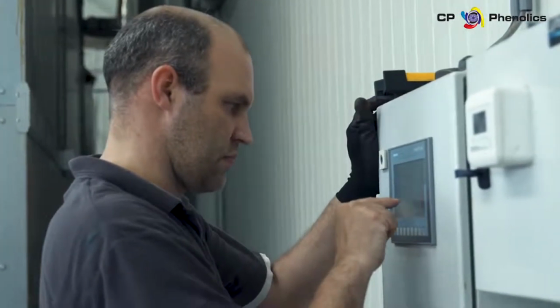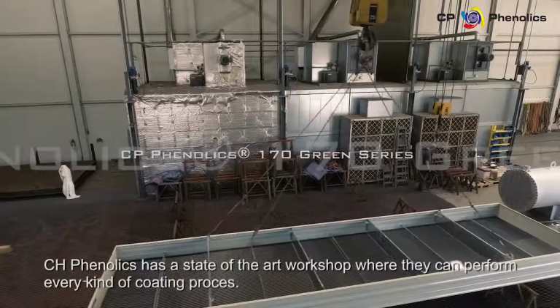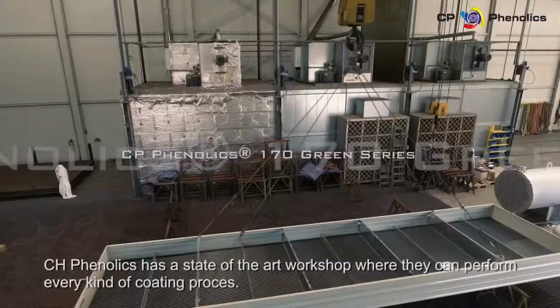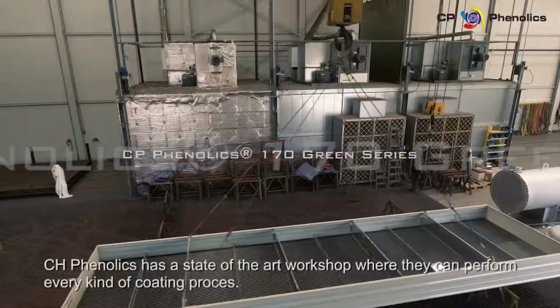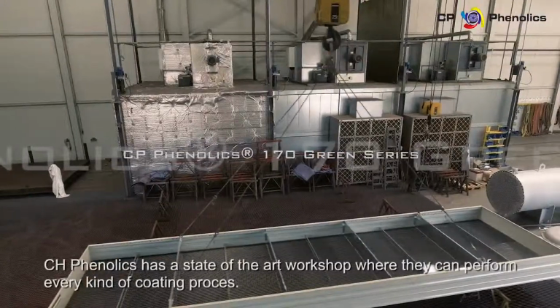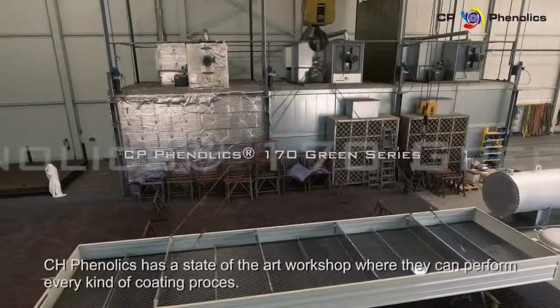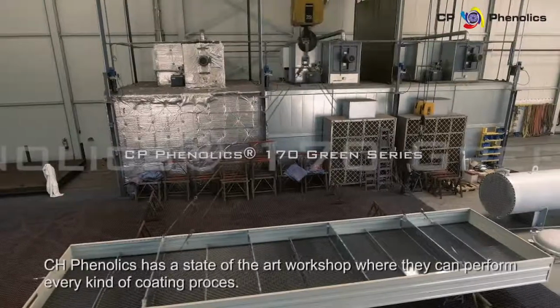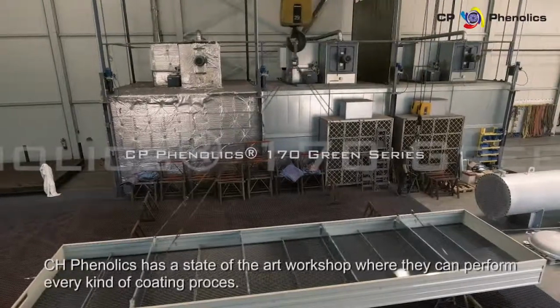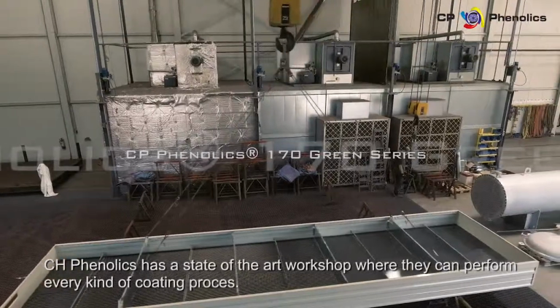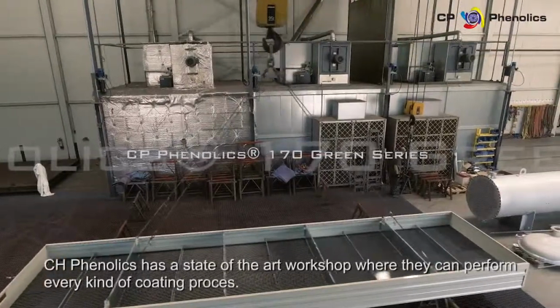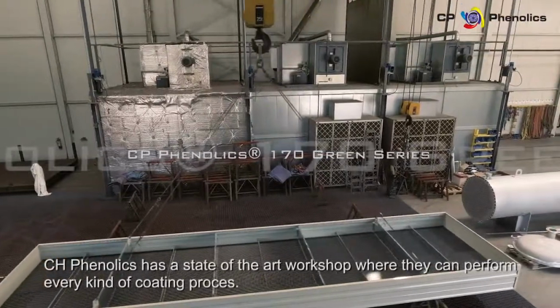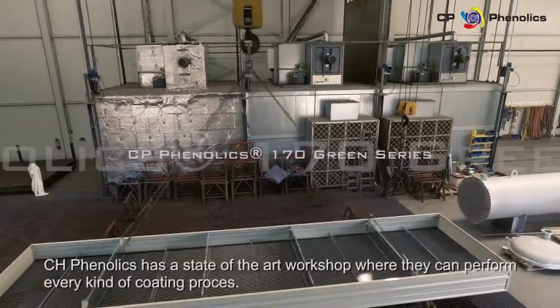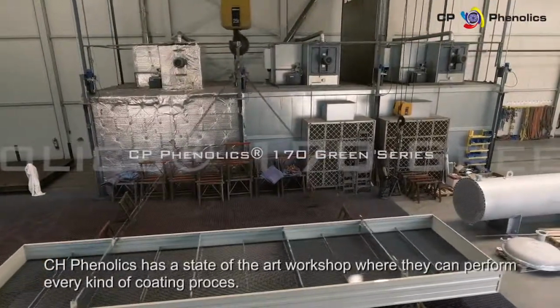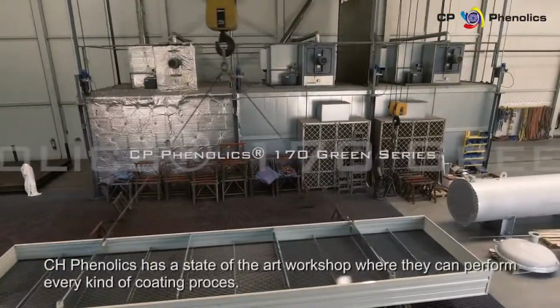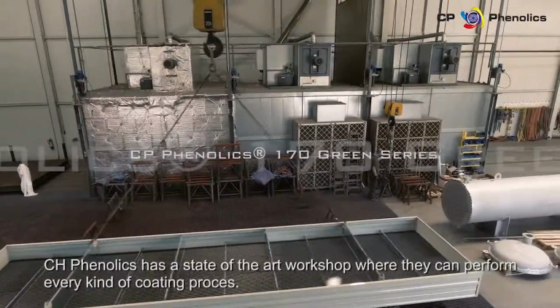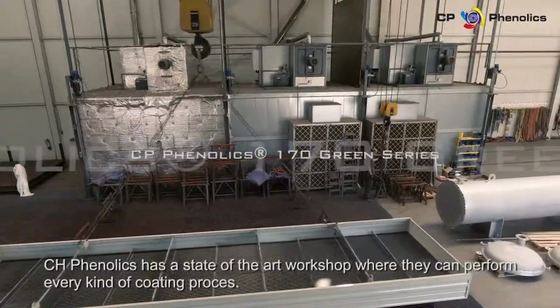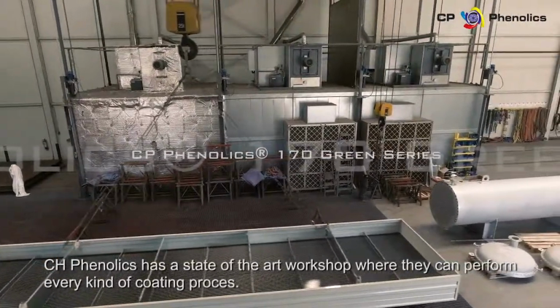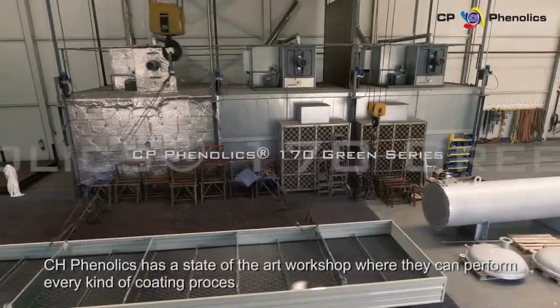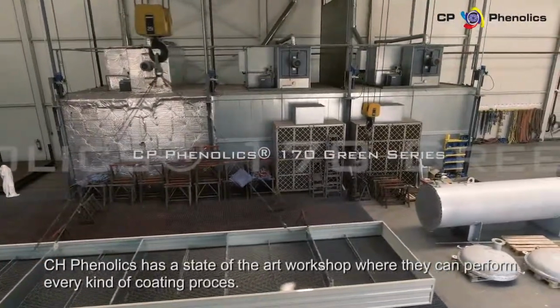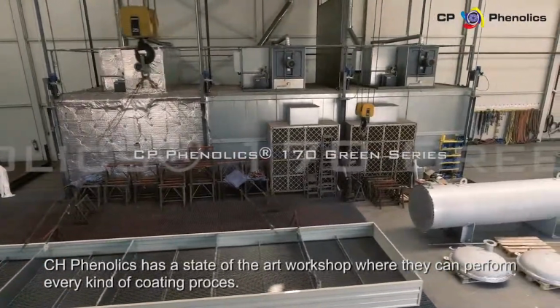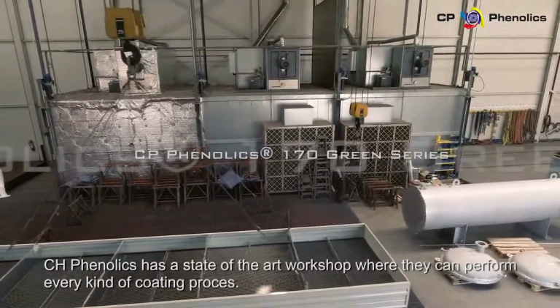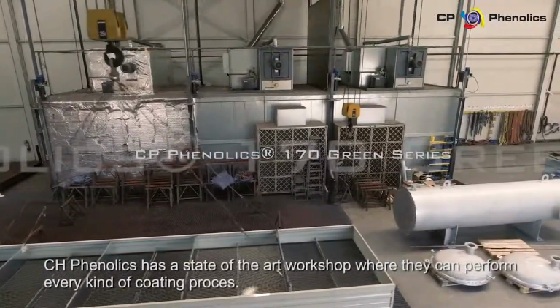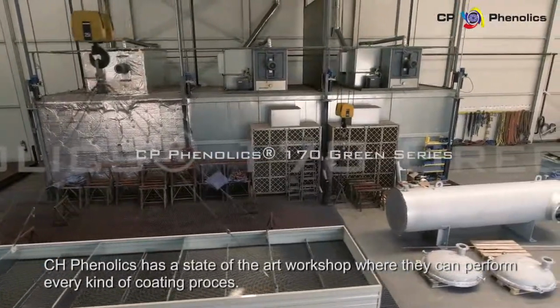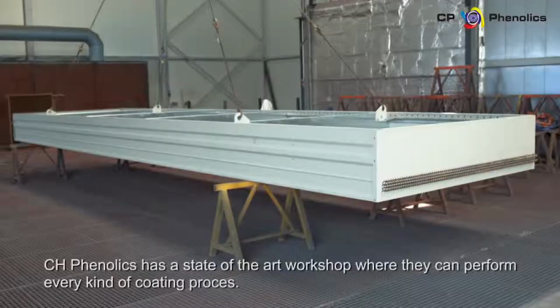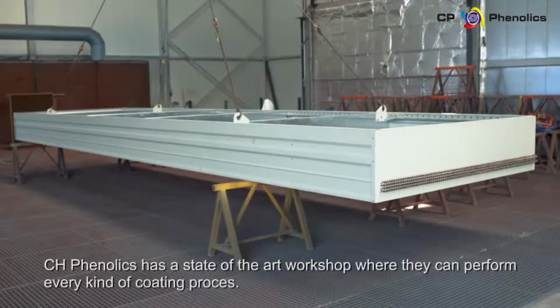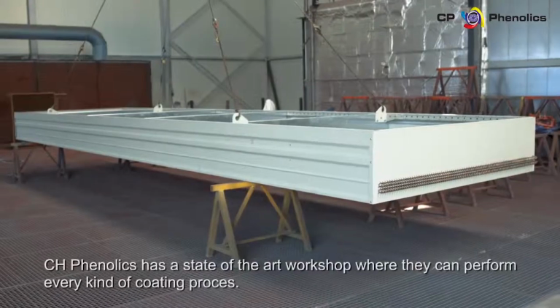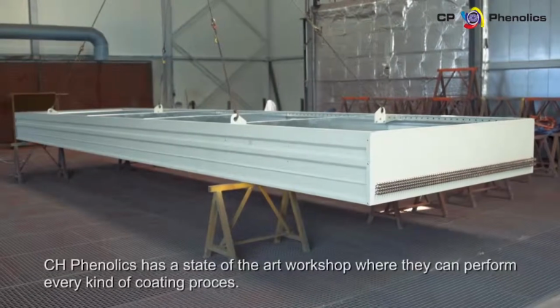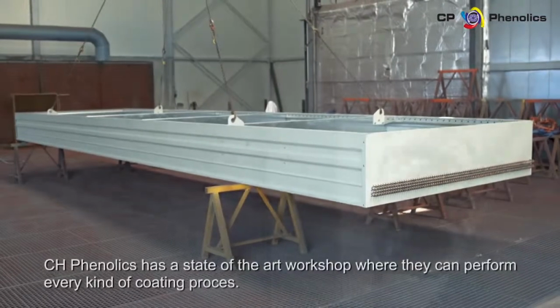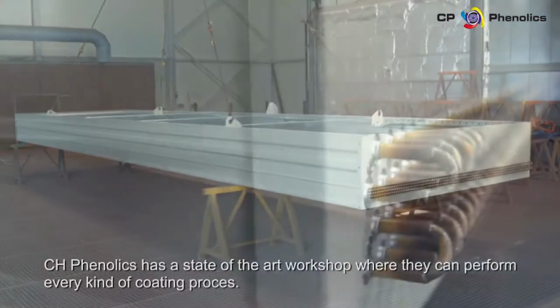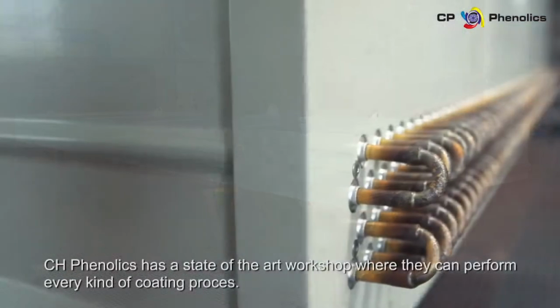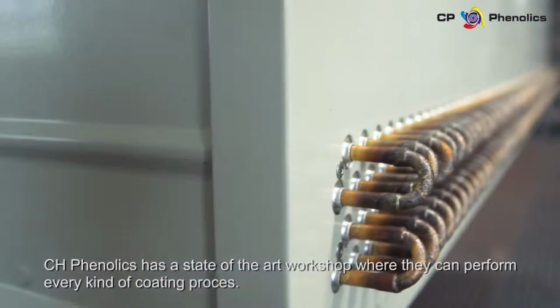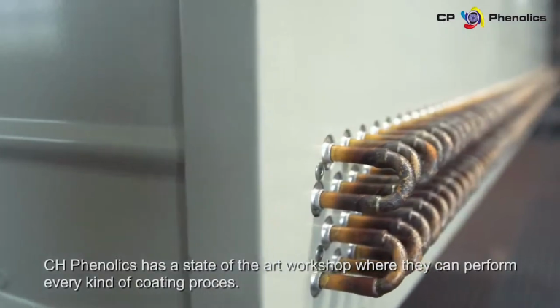CP Phenolix has a state-of-the-art workshop where they can perform every kind of coating process.